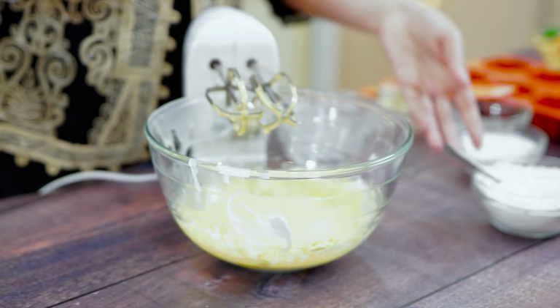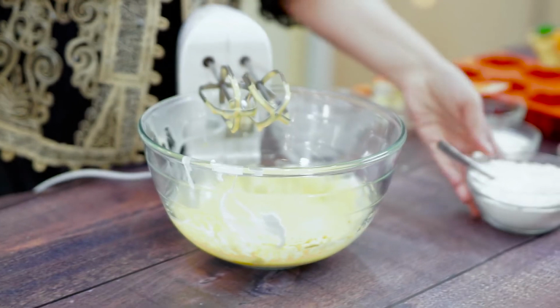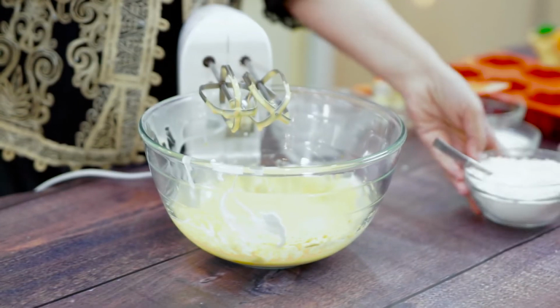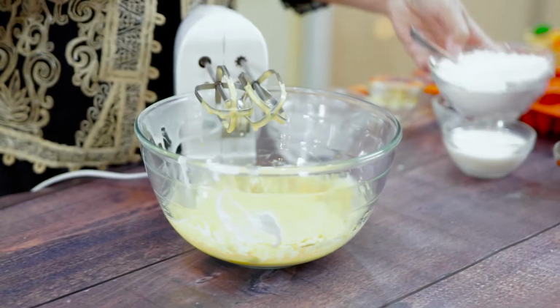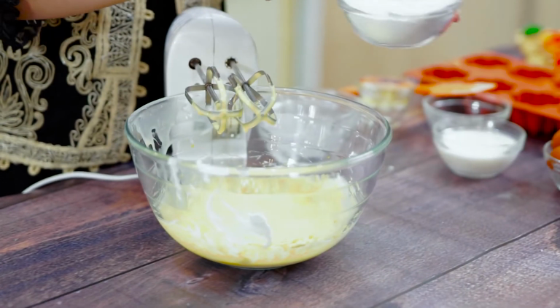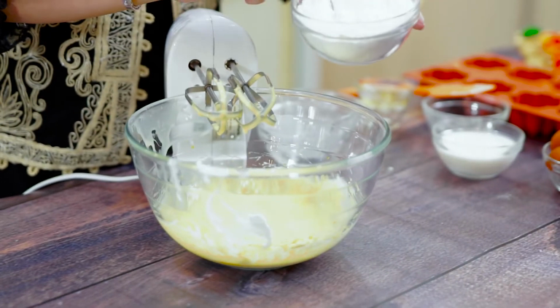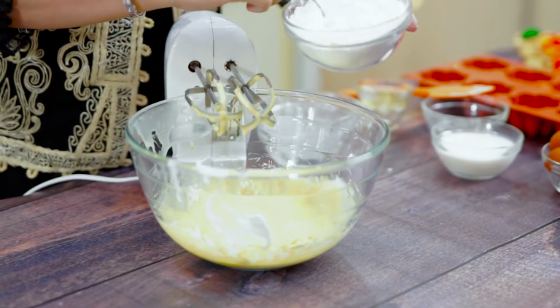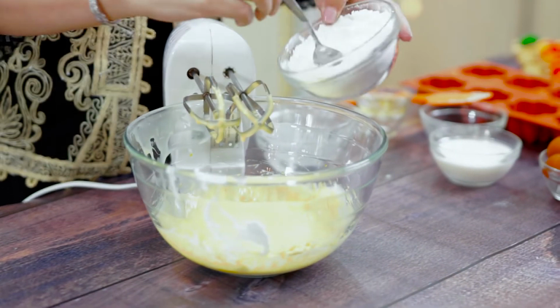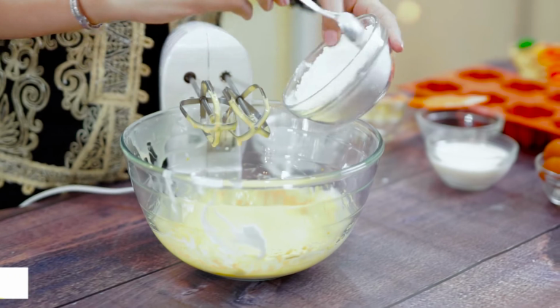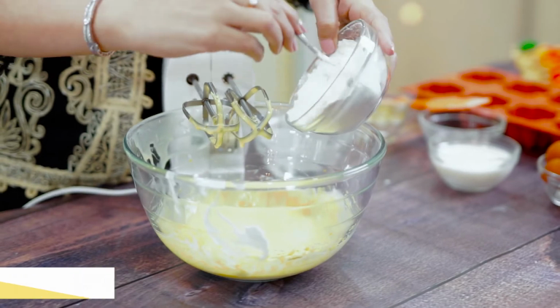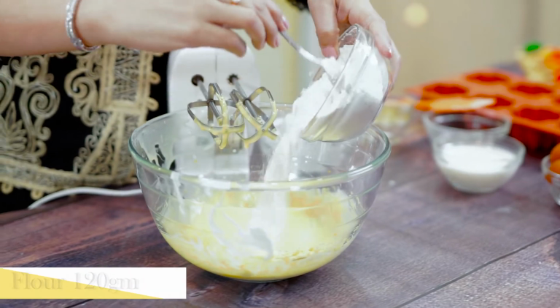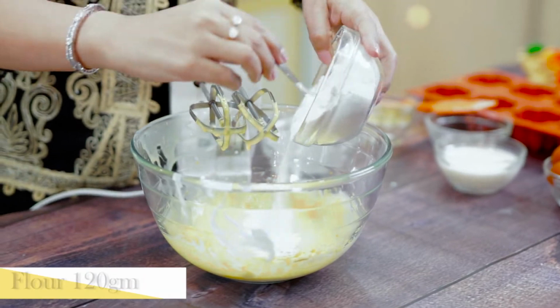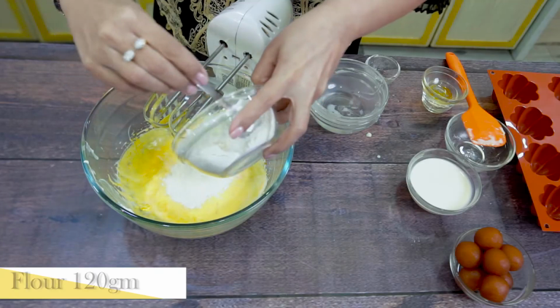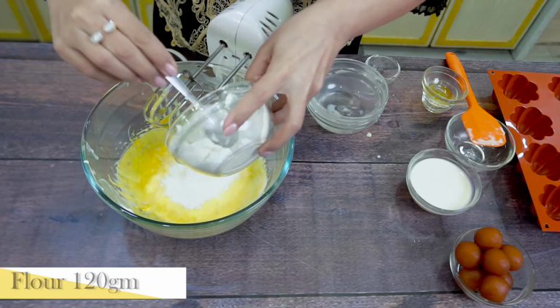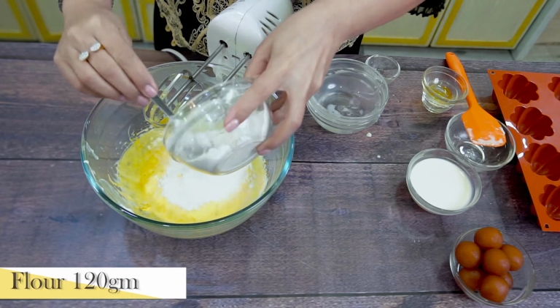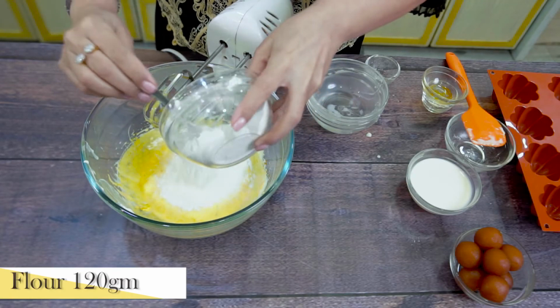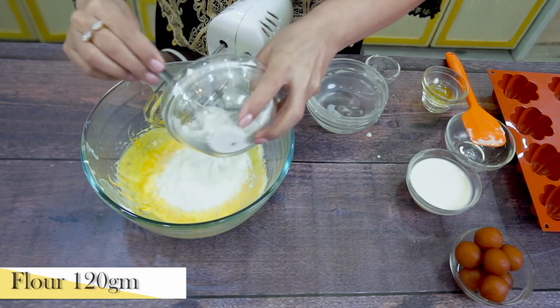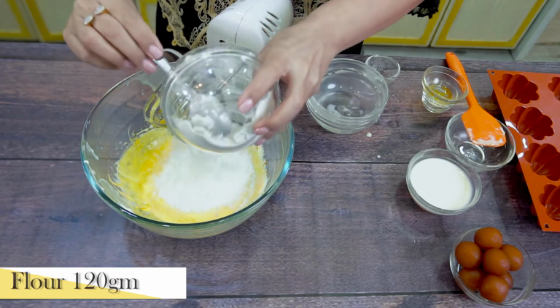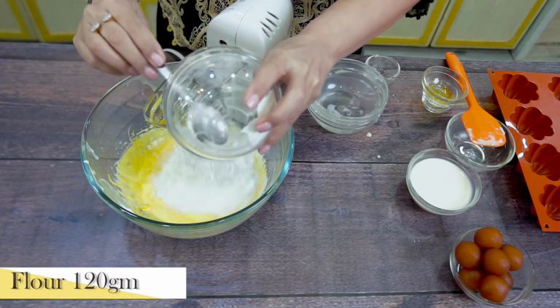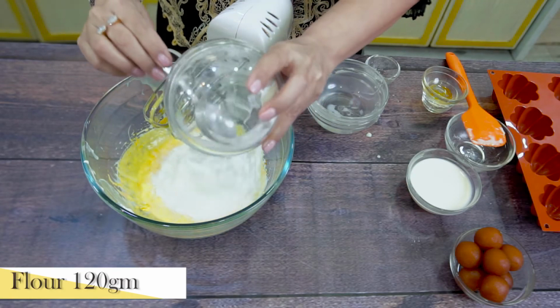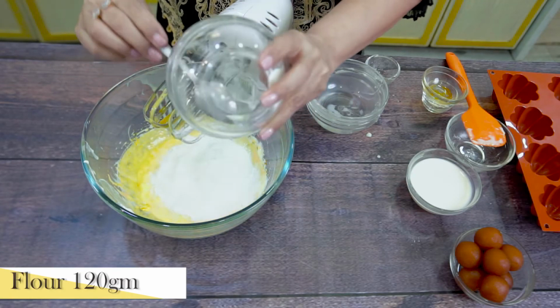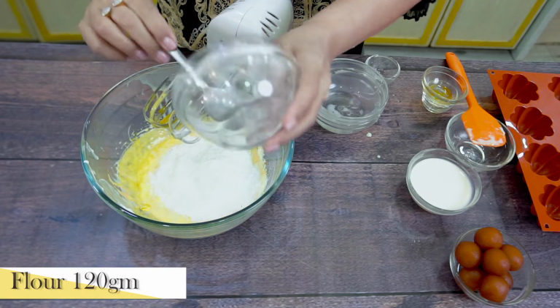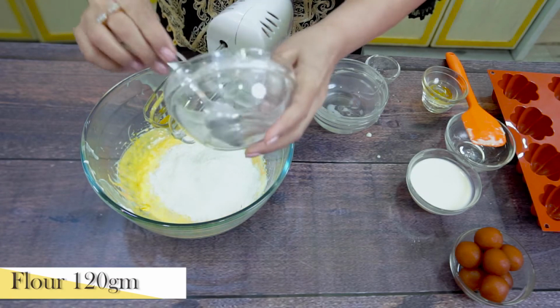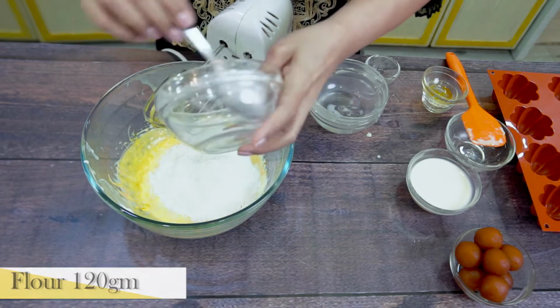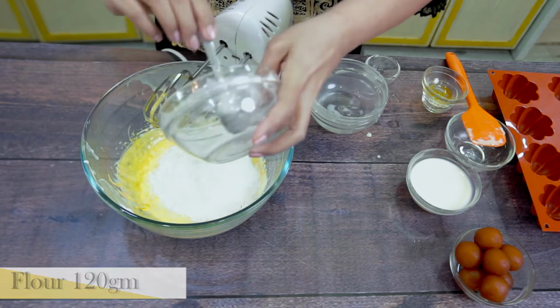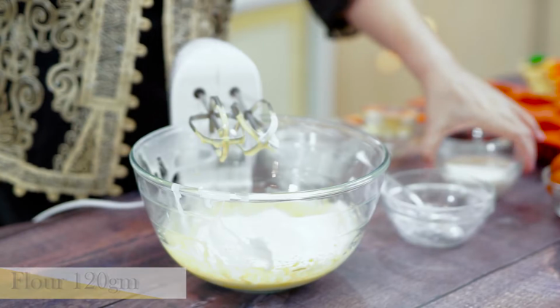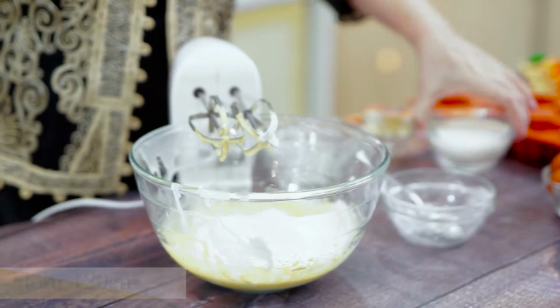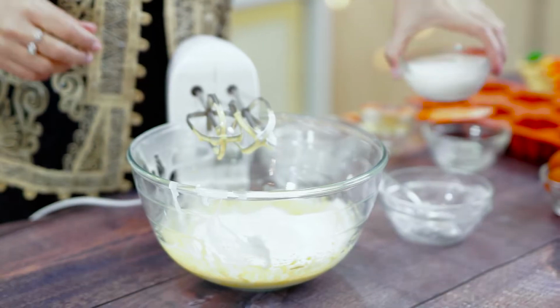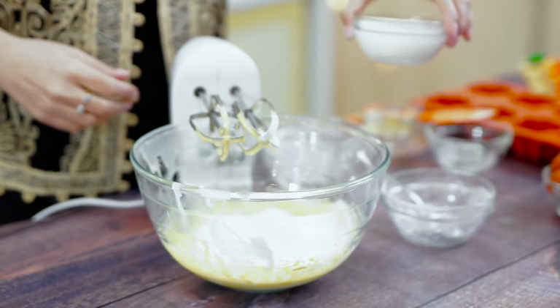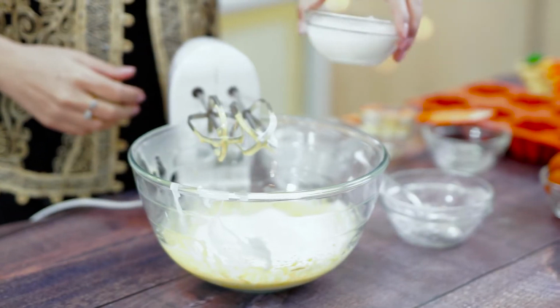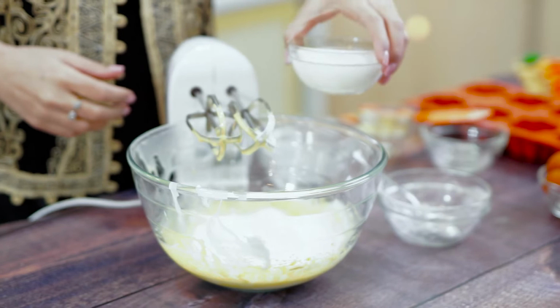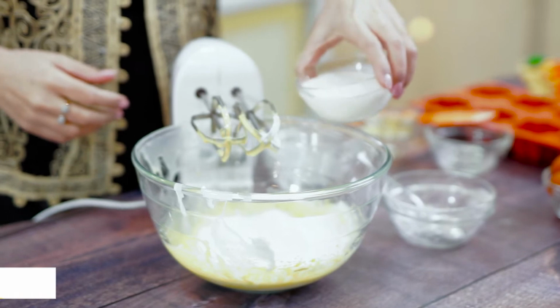Now I will add this flour mixture and heat it through, warming it all together.